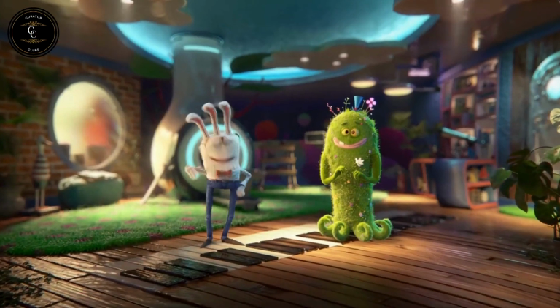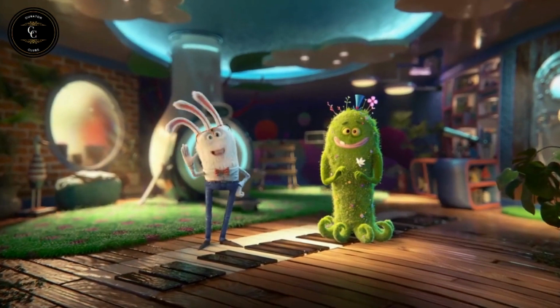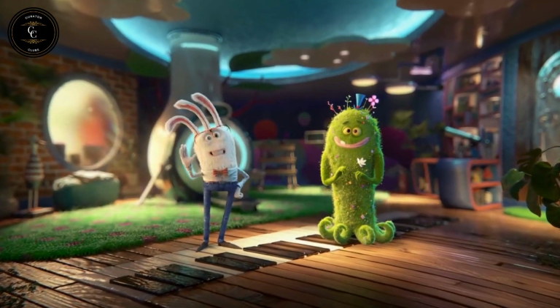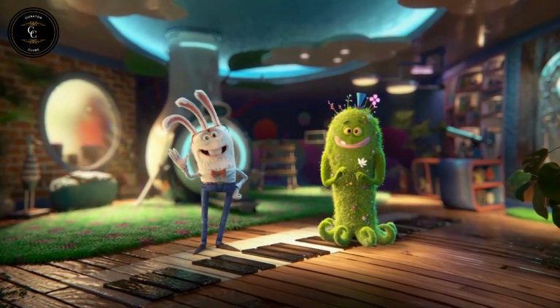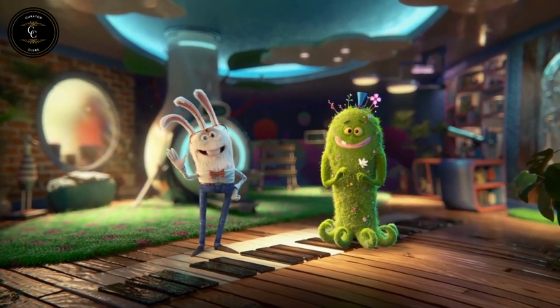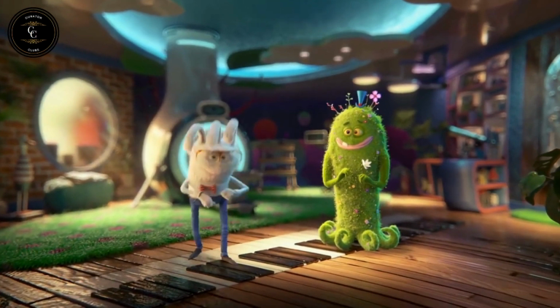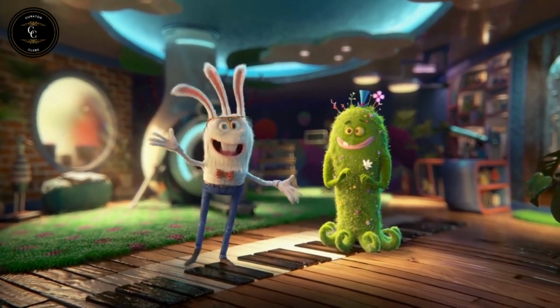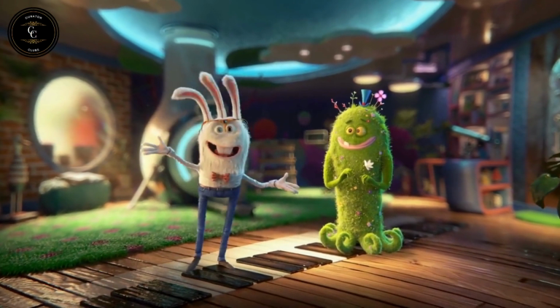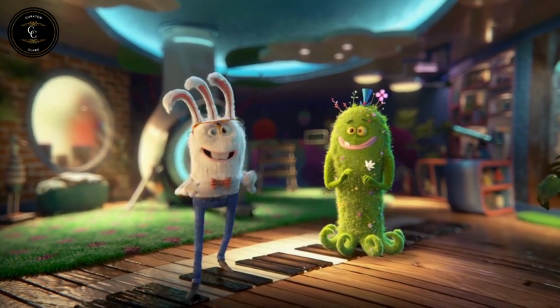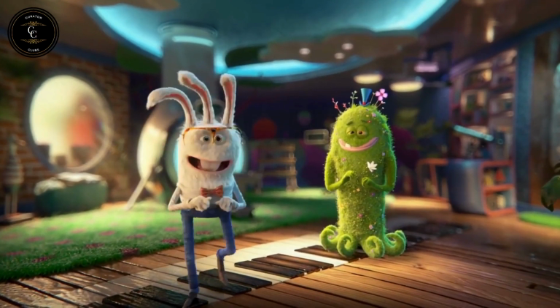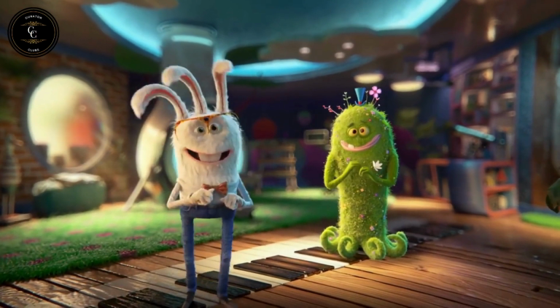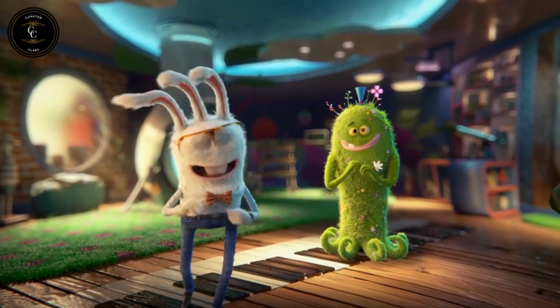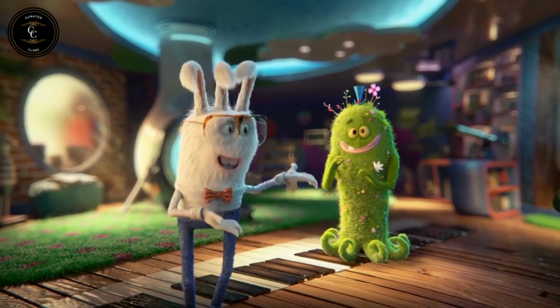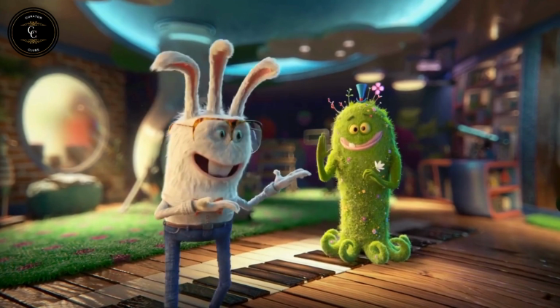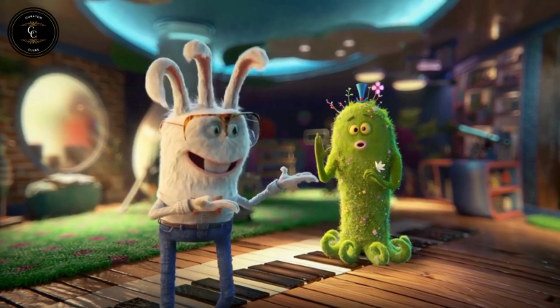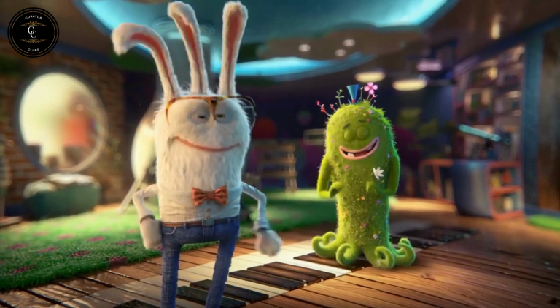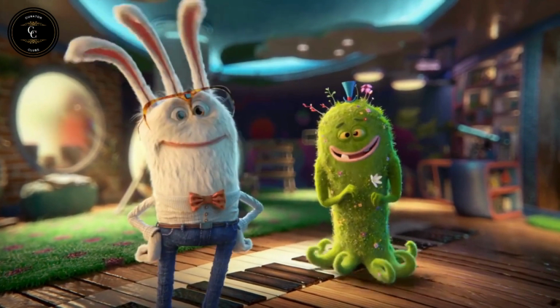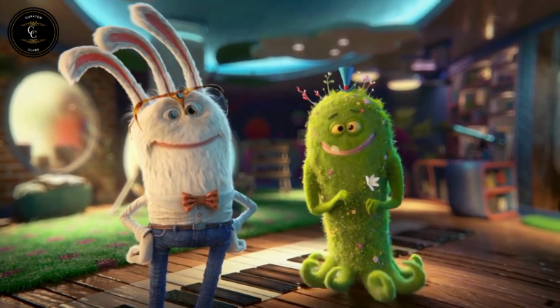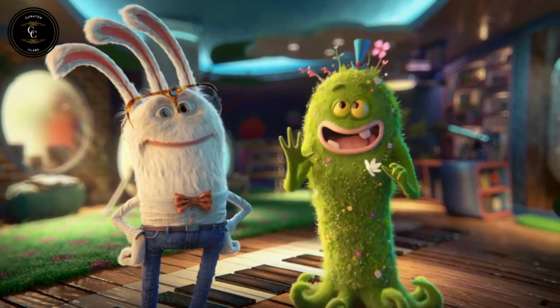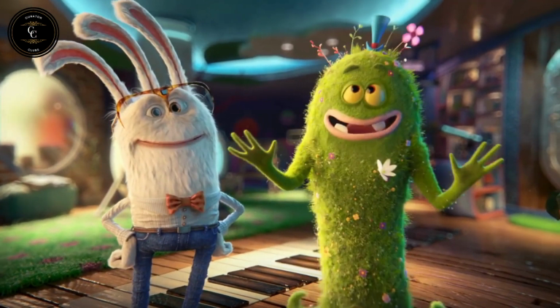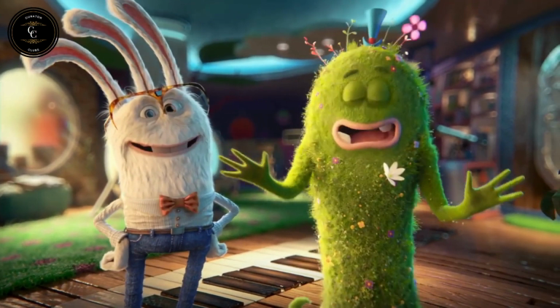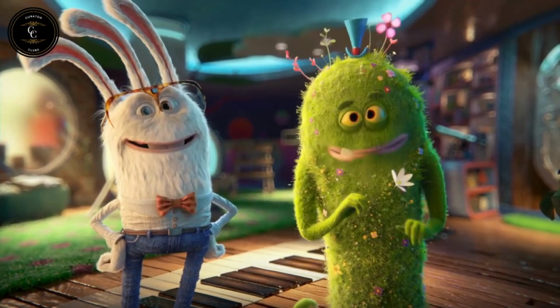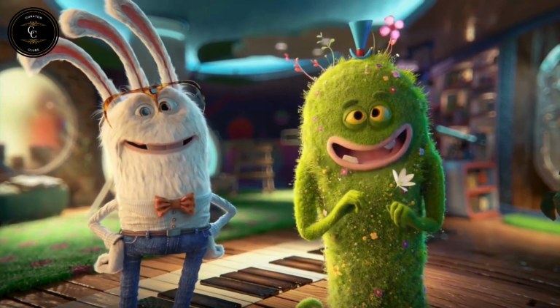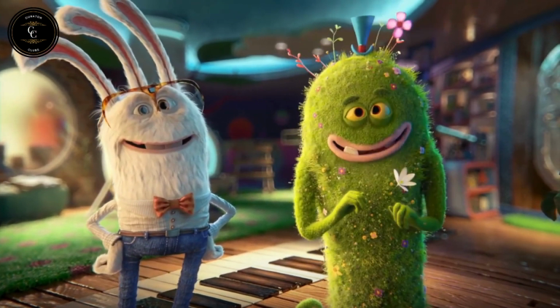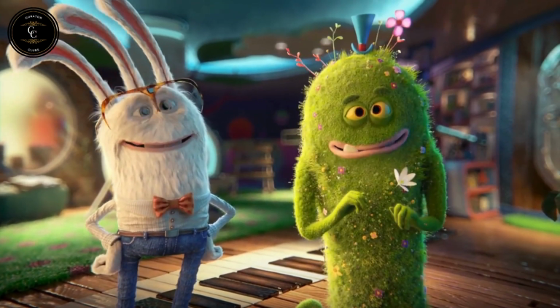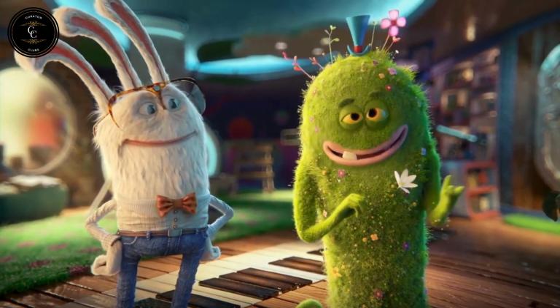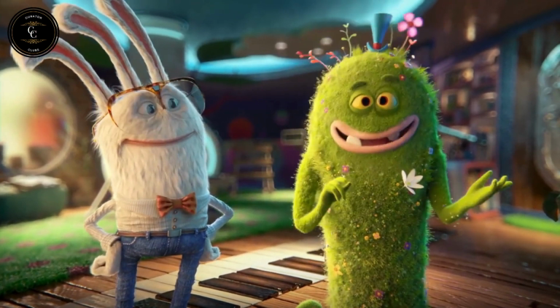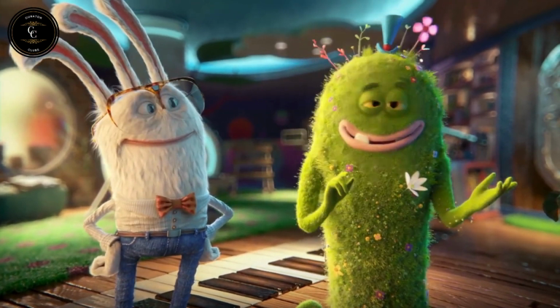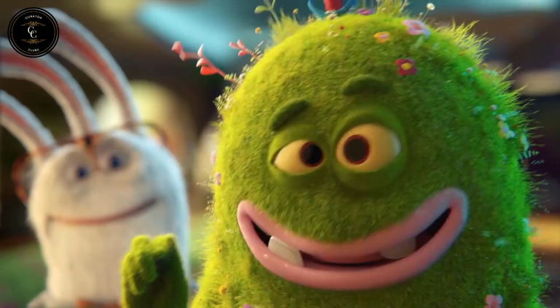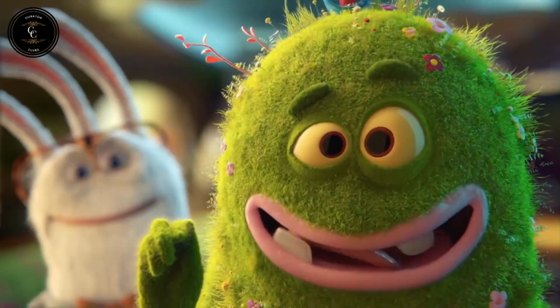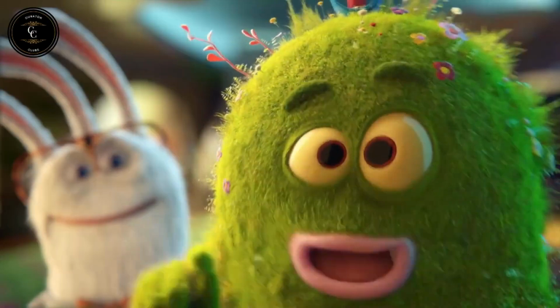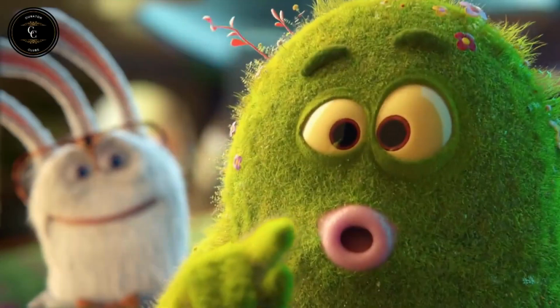Hello, friend. I'm Charlie, and this is Roger. We're imaginary friends of kids just like you.